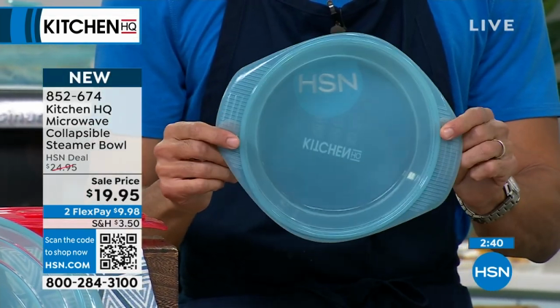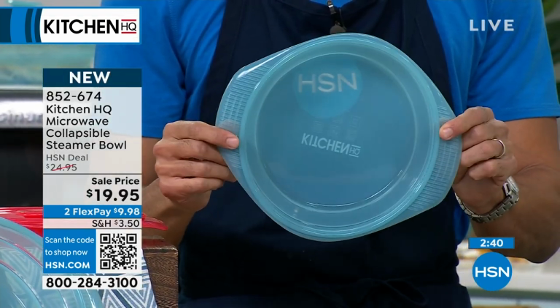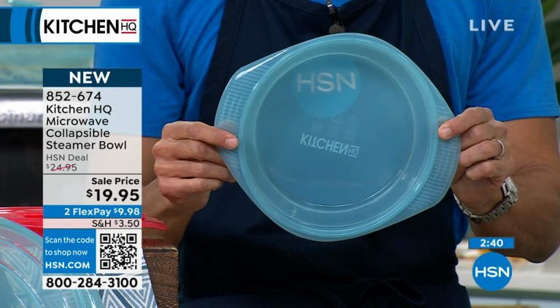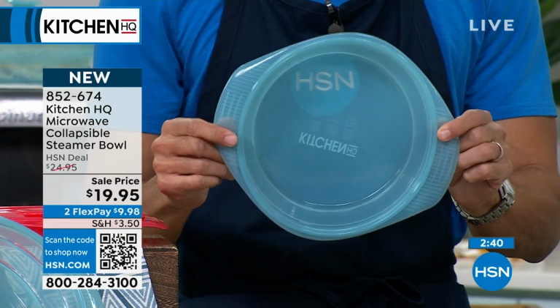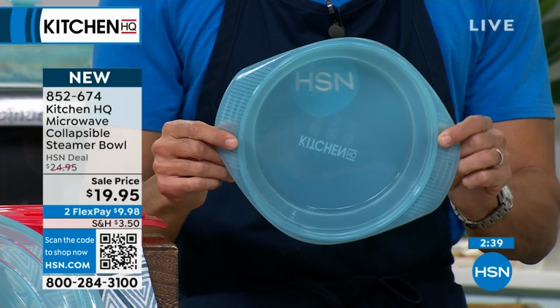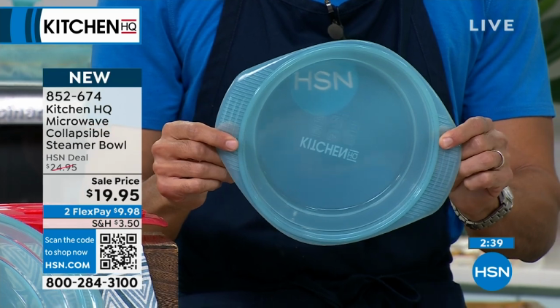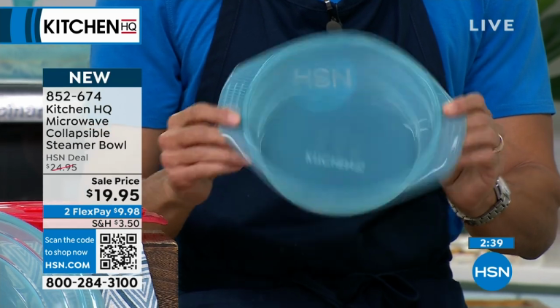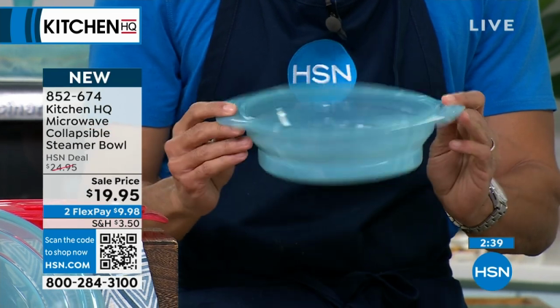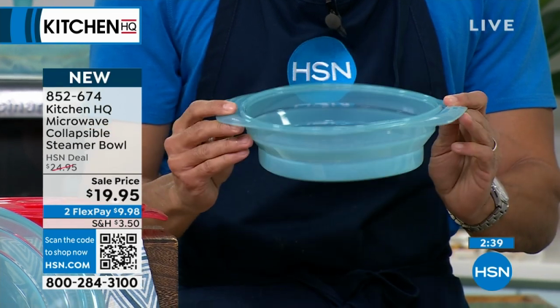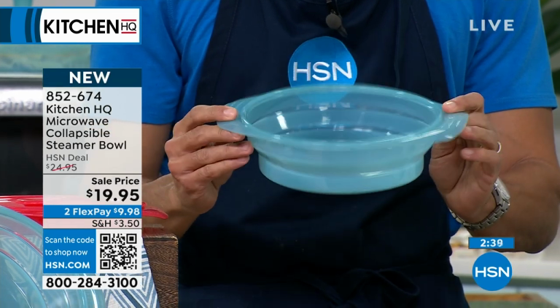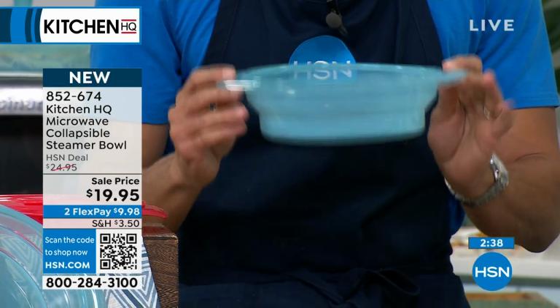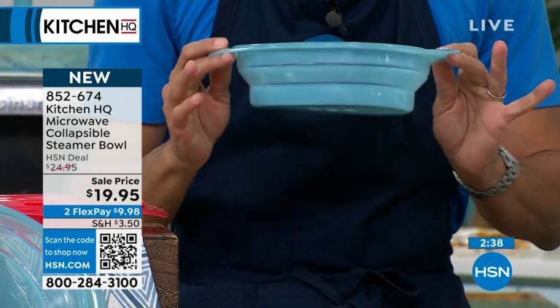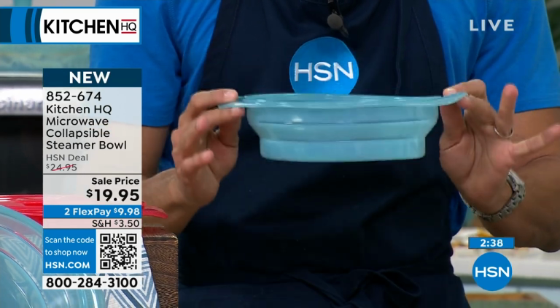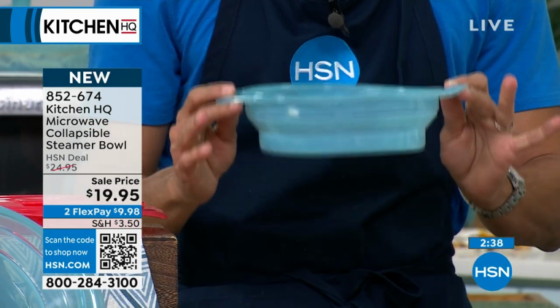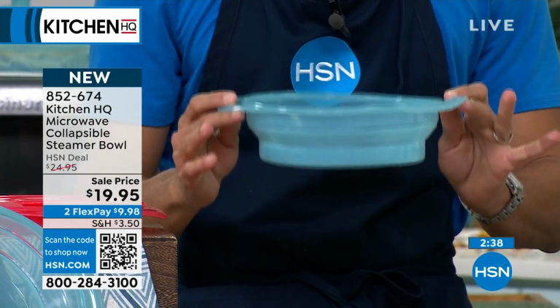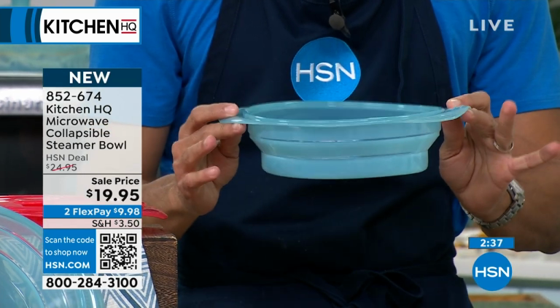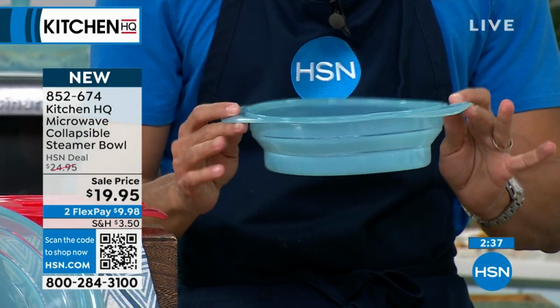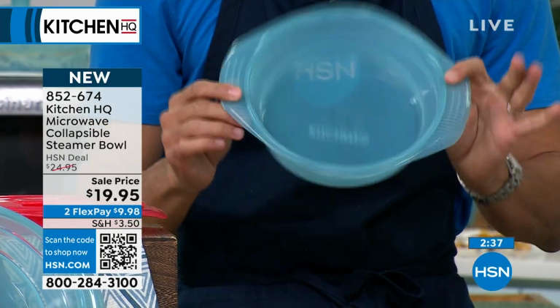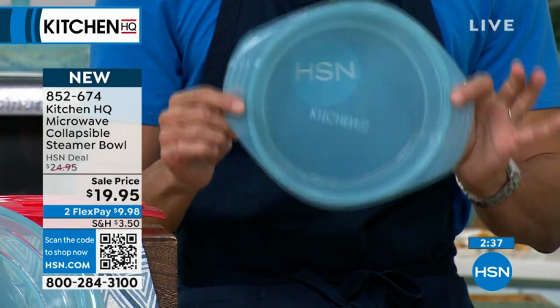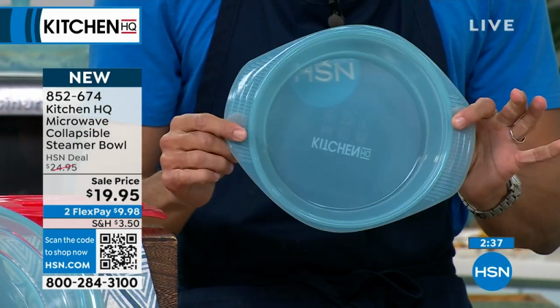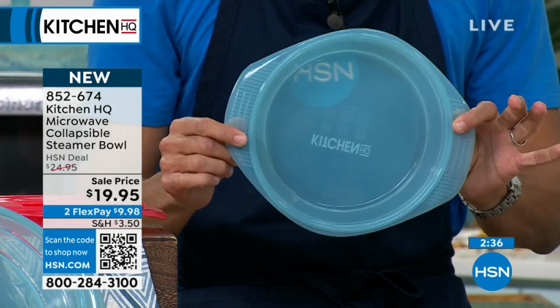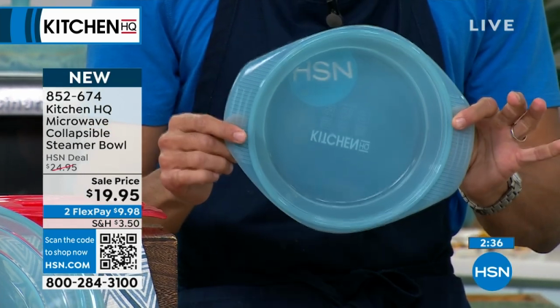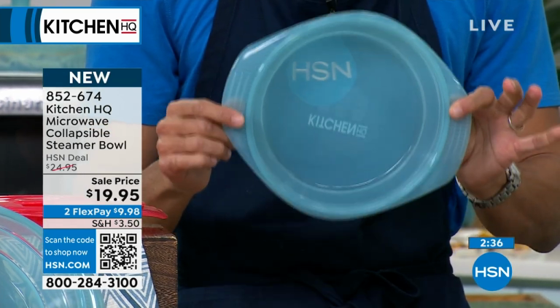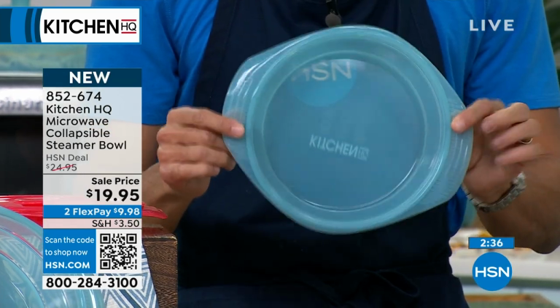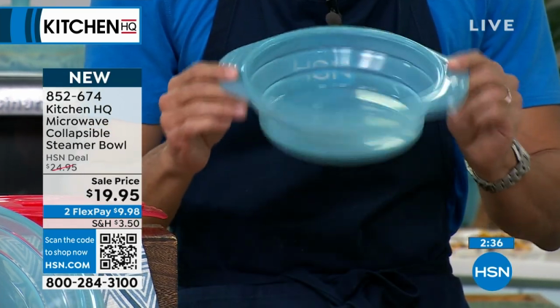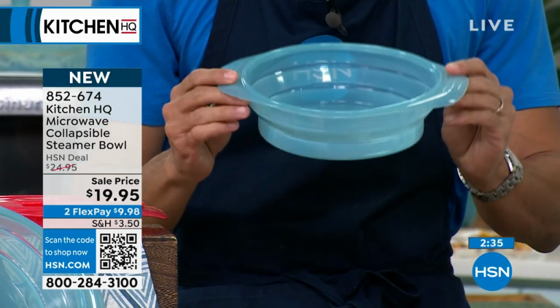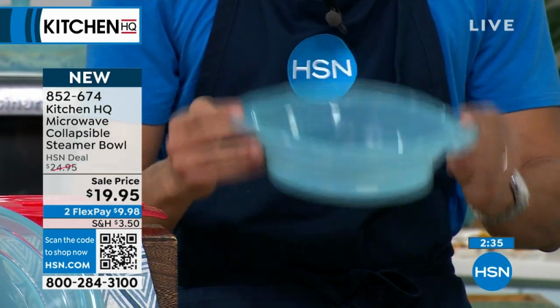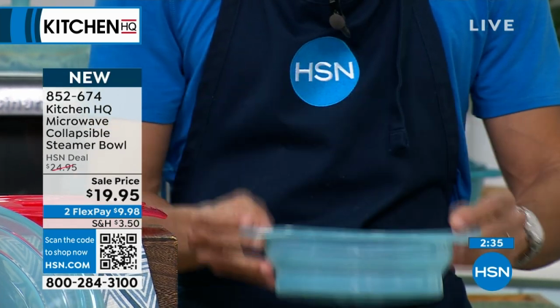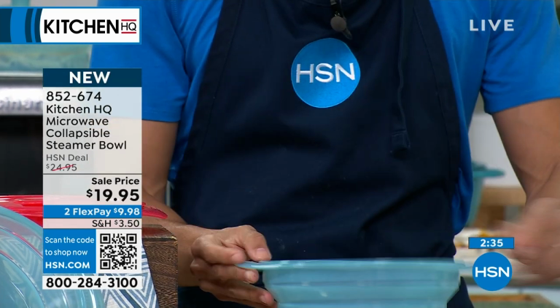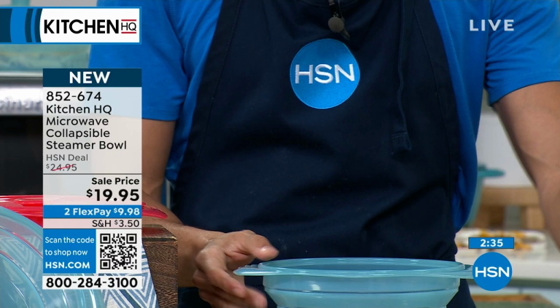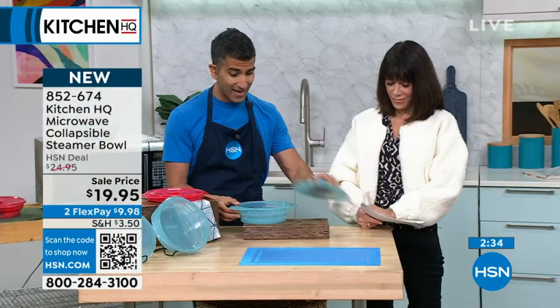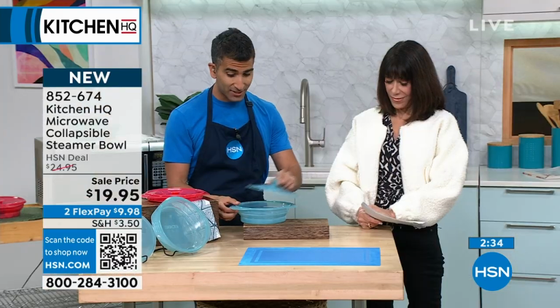If you want to bake a cake in this thing, you could — up to 450 degrees. Freezer safe, yes. Dishwasher safe, yes.